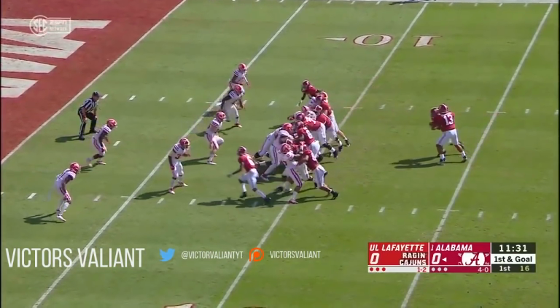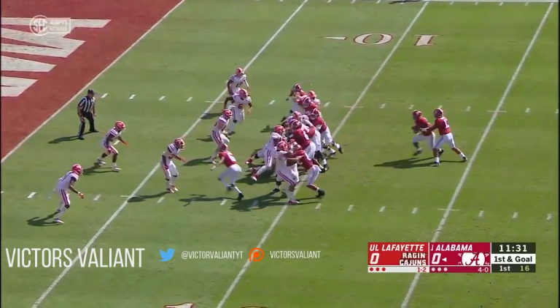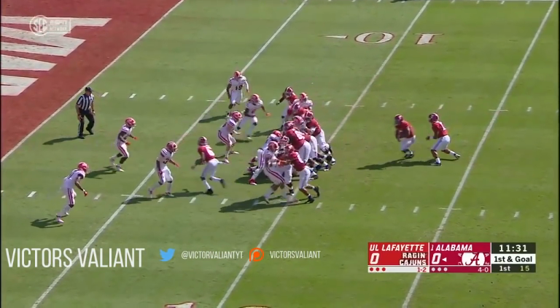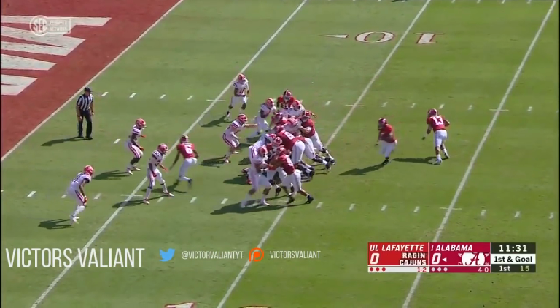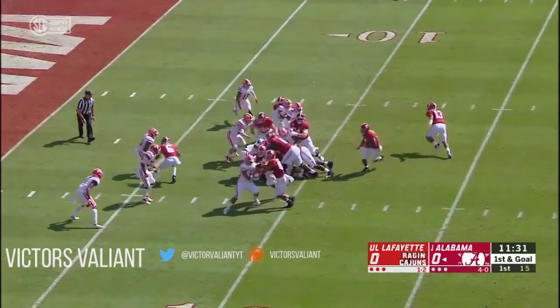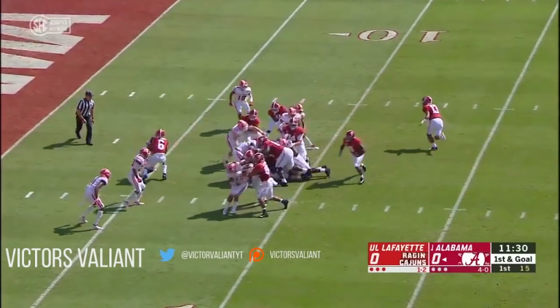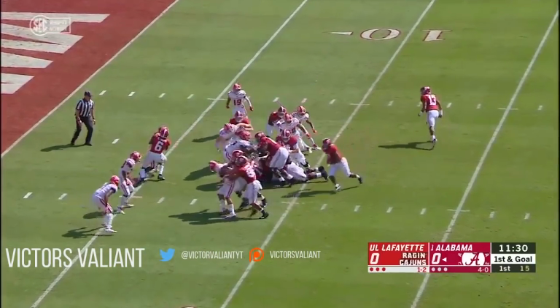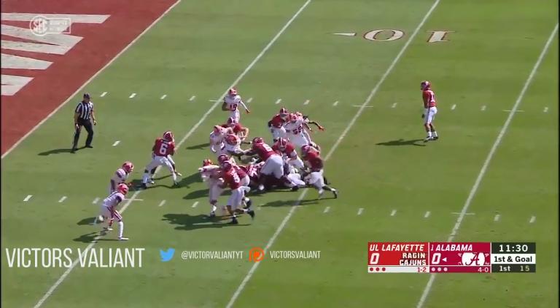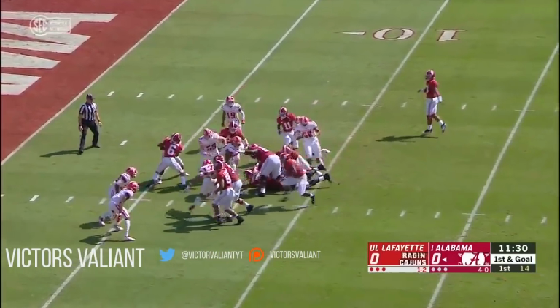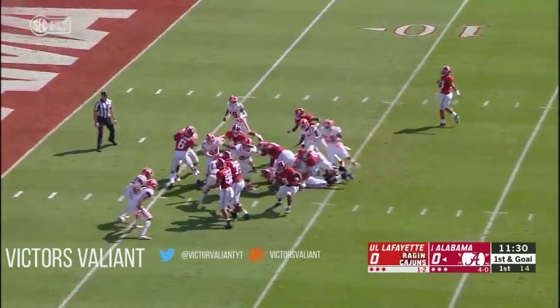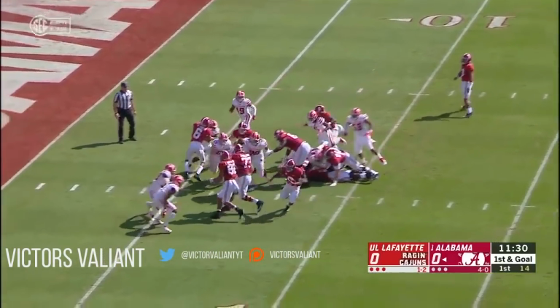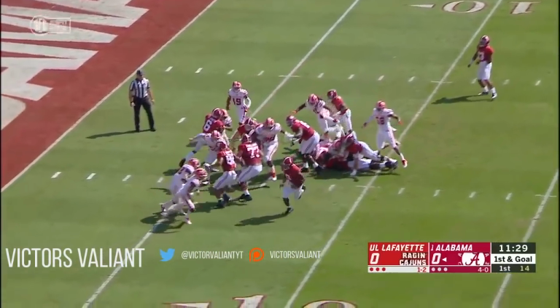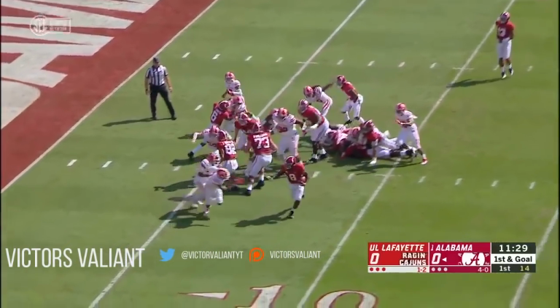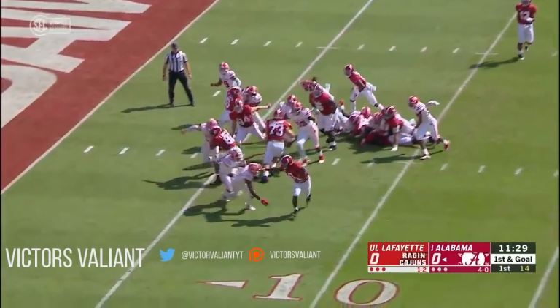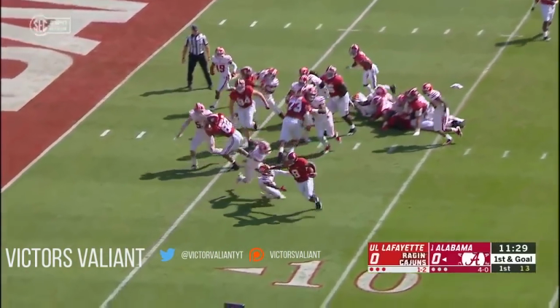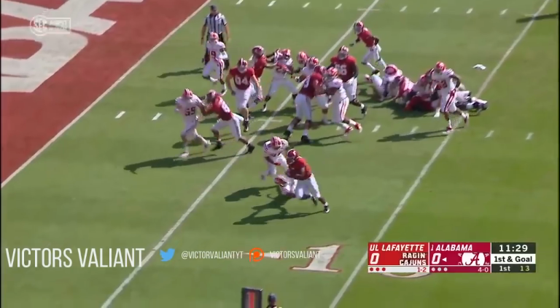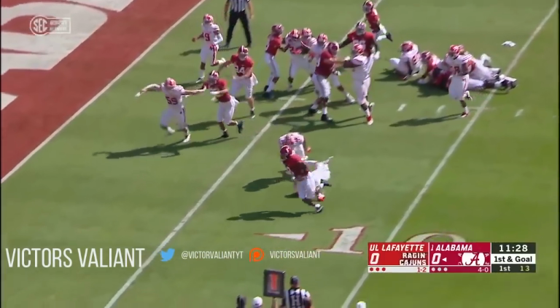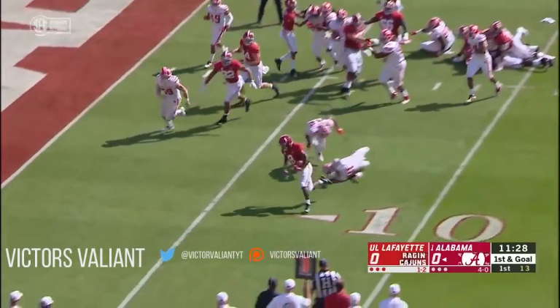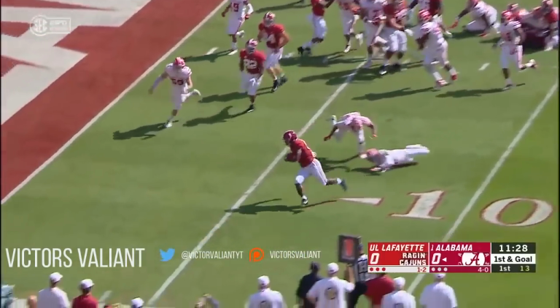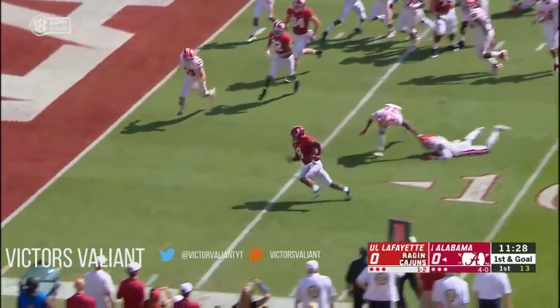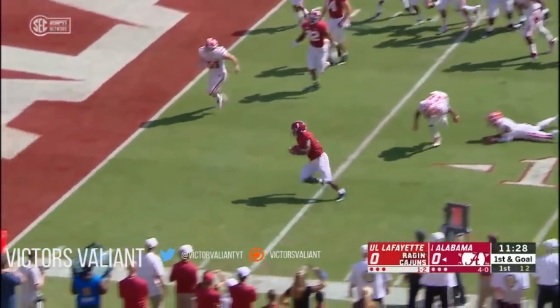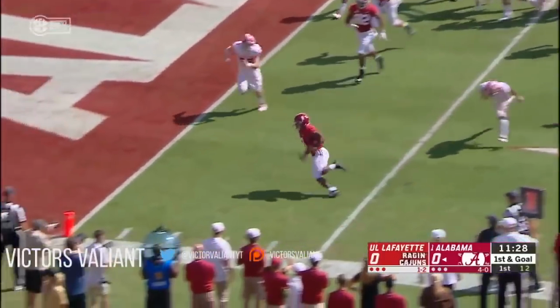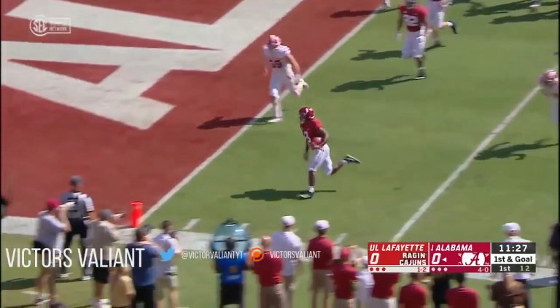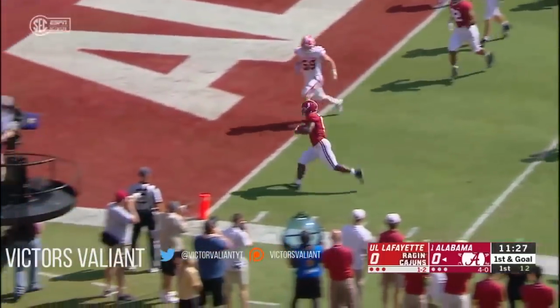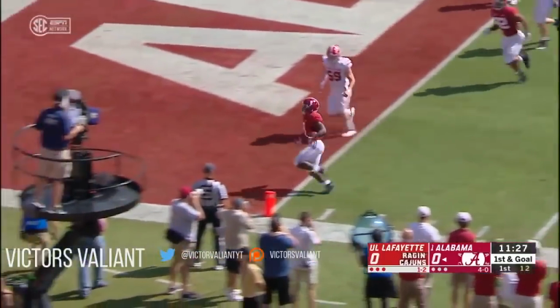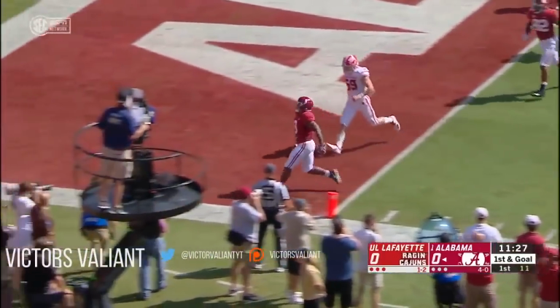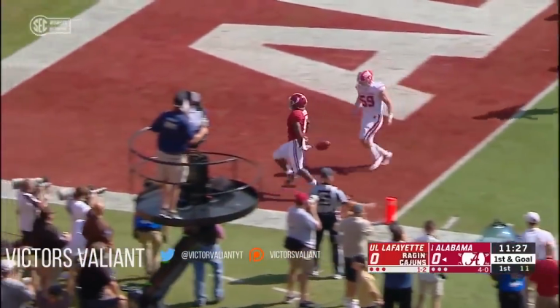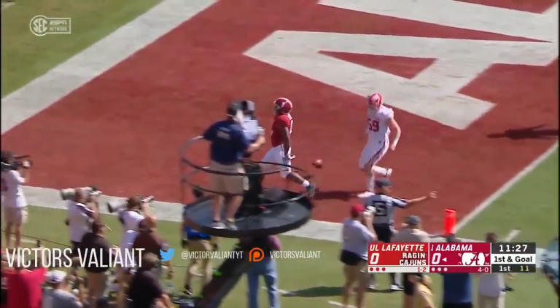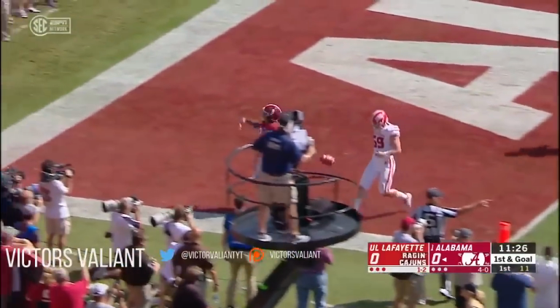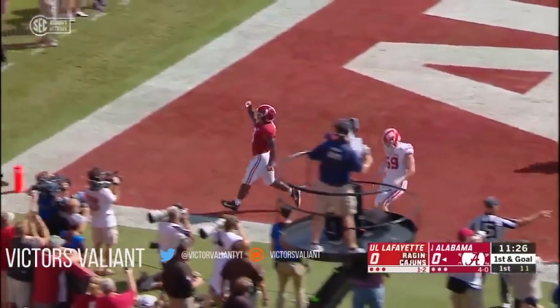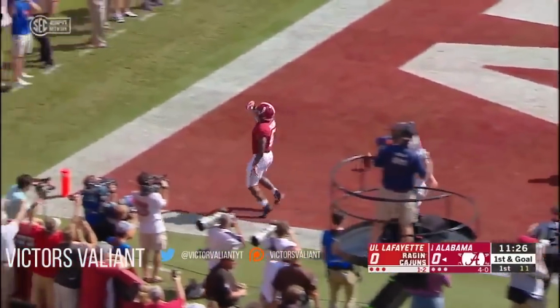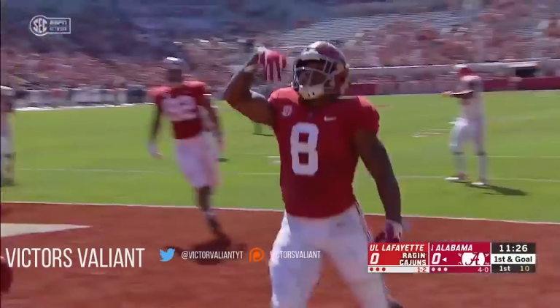A couple of tight ends at the bottom of your screen and it's Jacobs following them into the end zone.